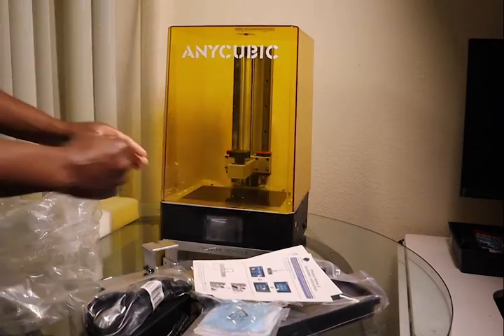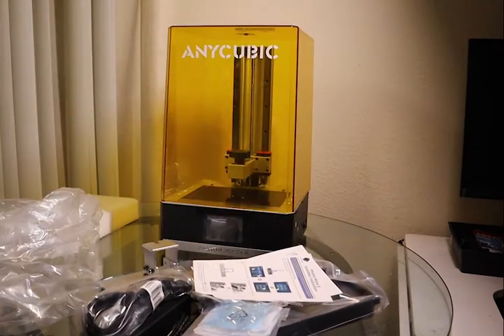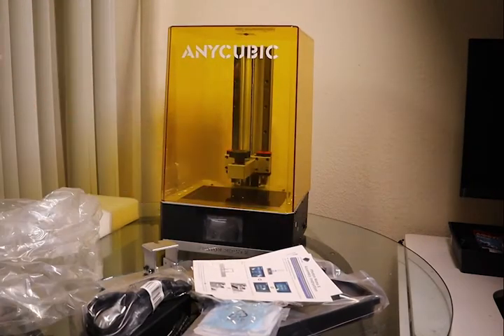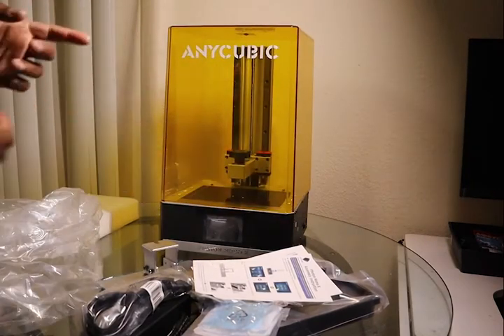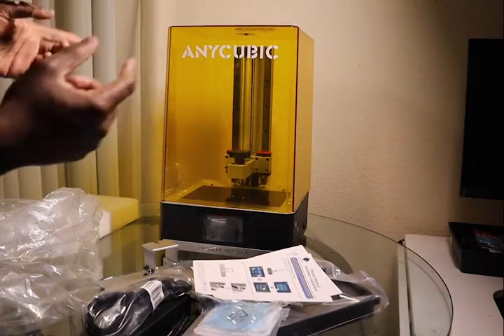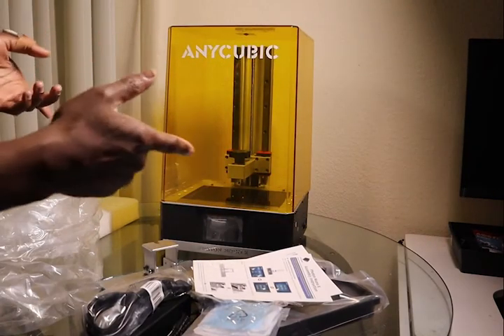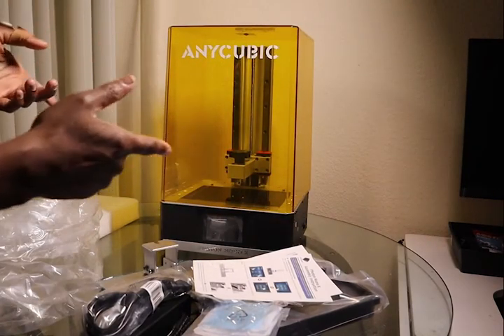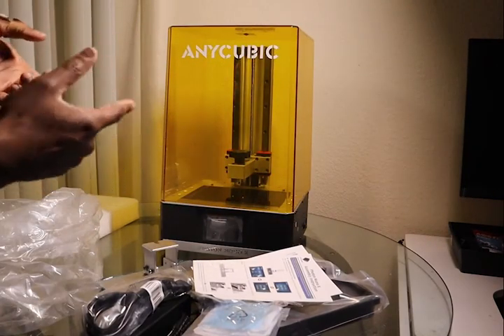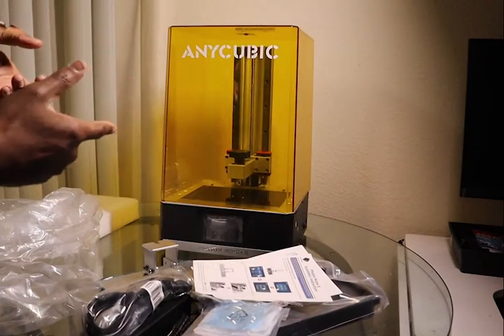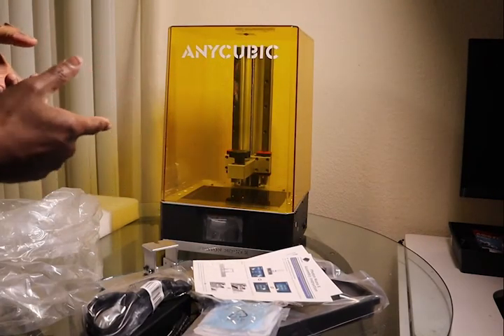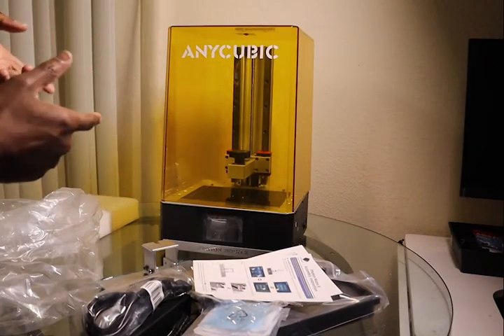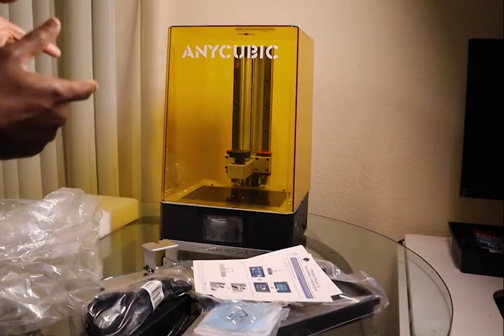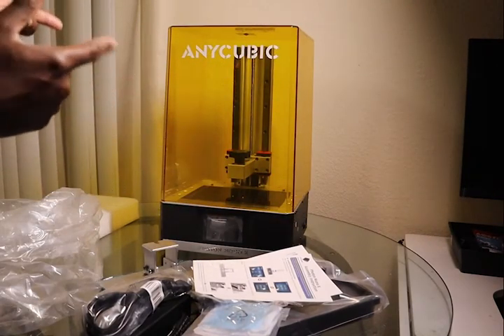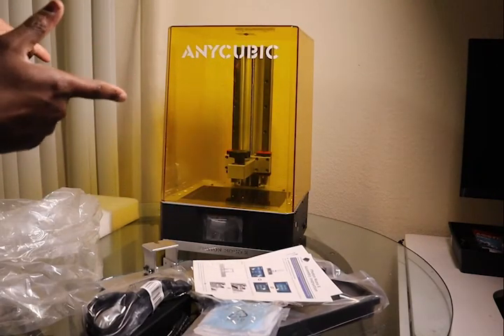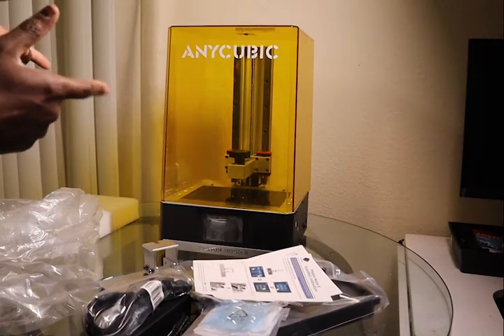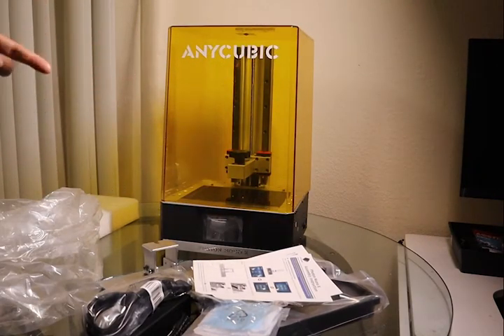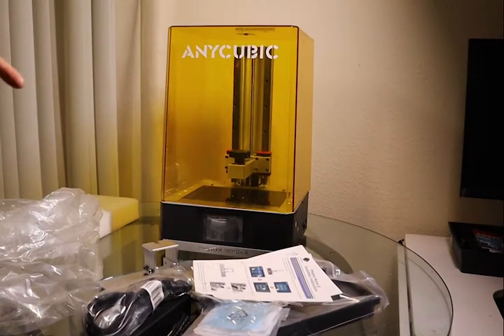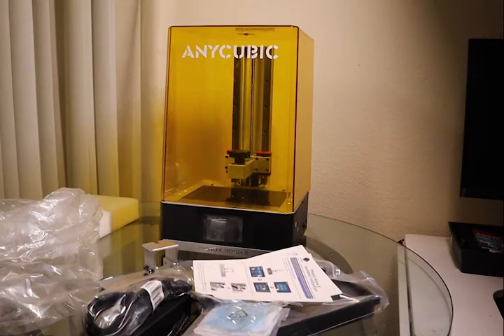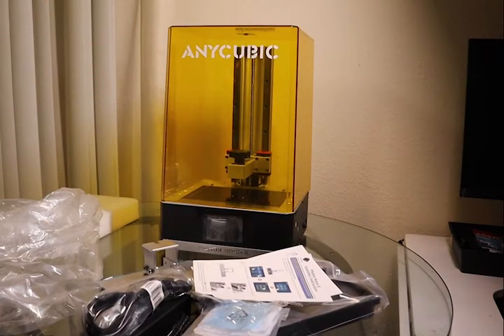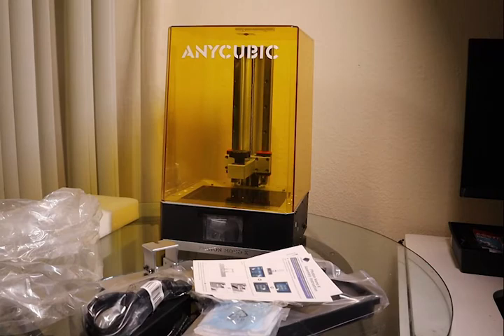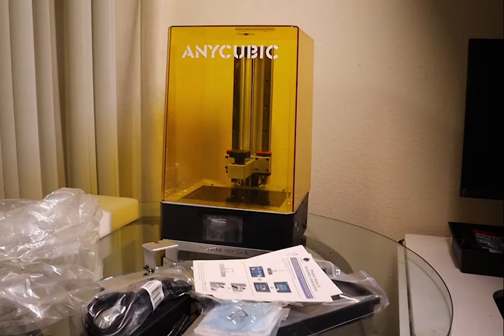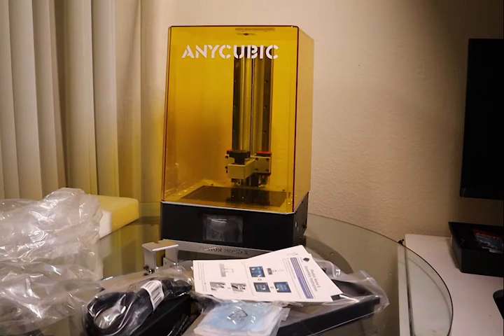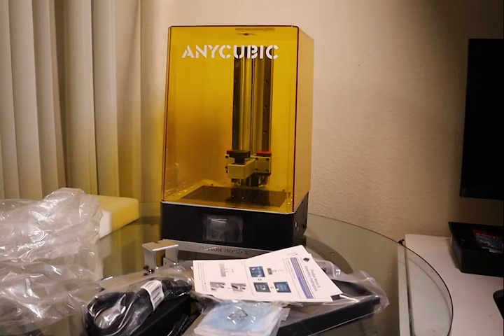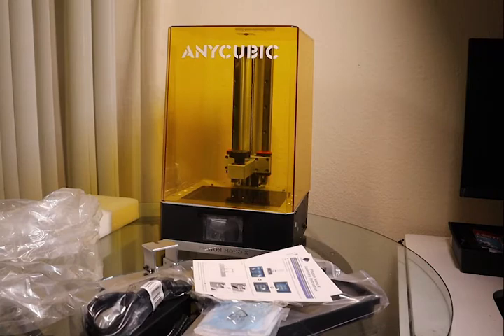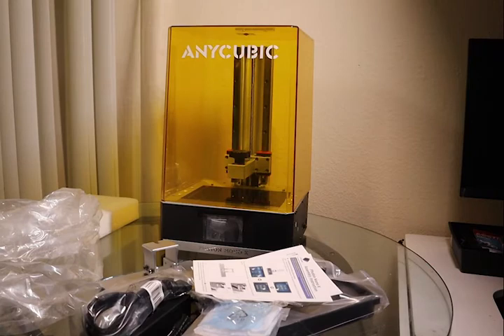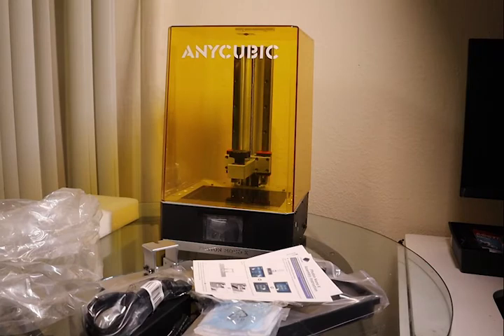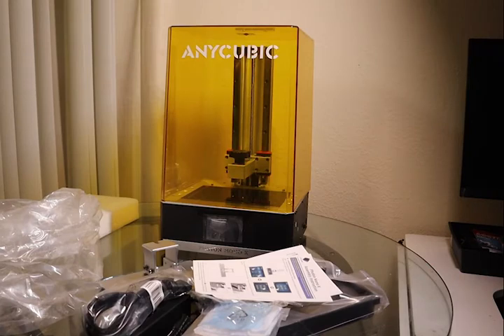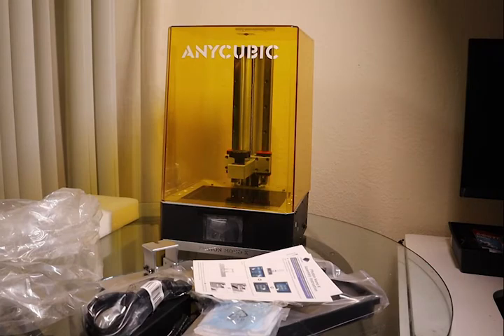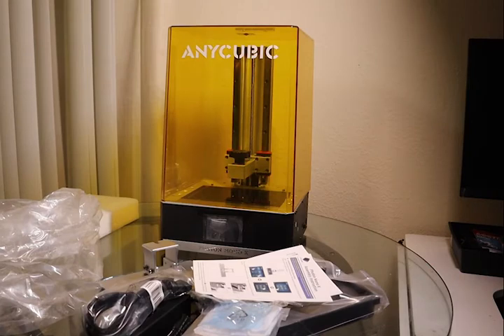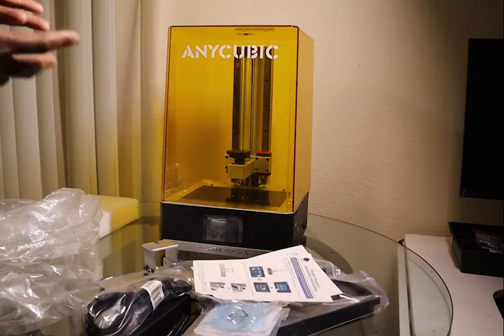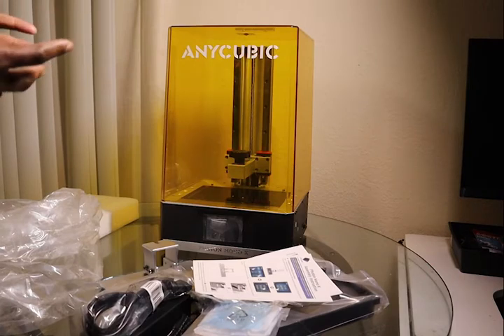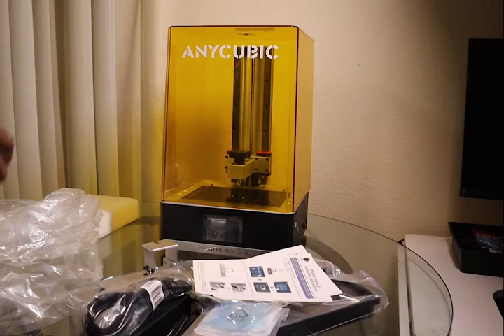This is the Anycubic Mono S. We are going to do big printing.